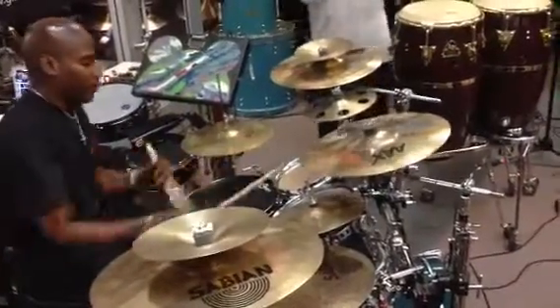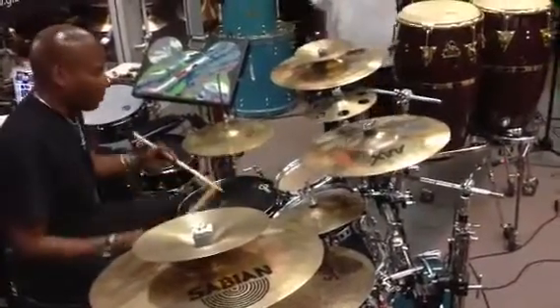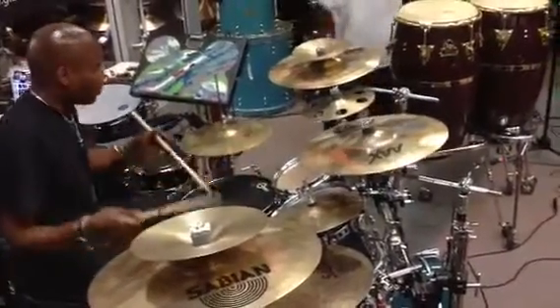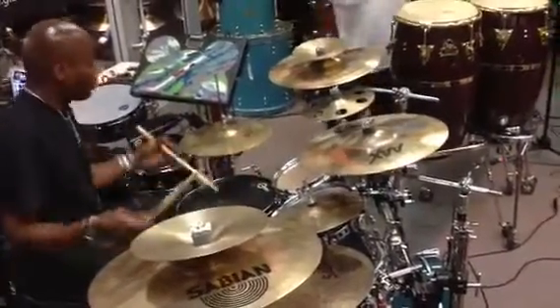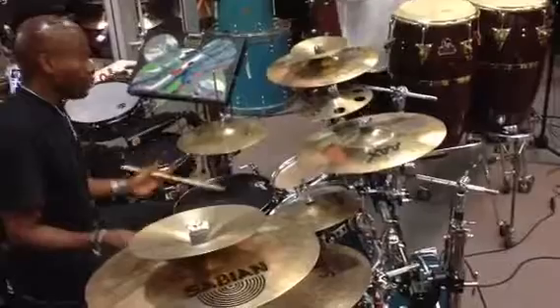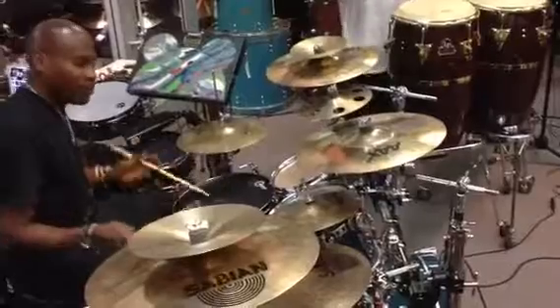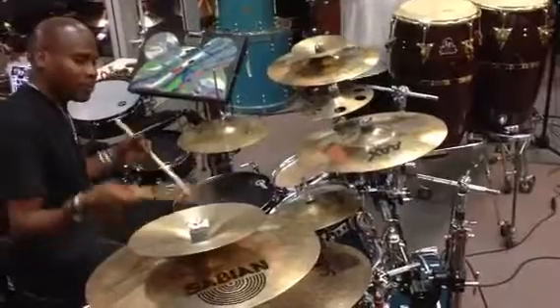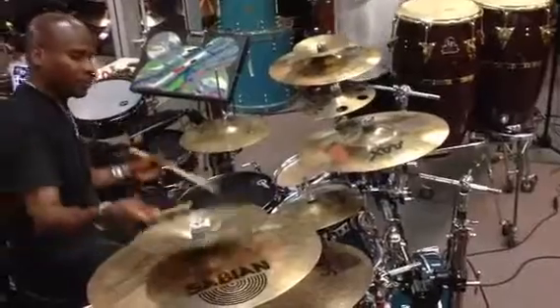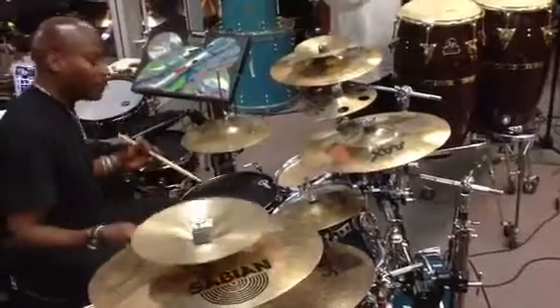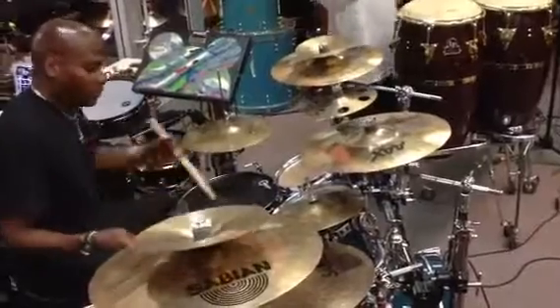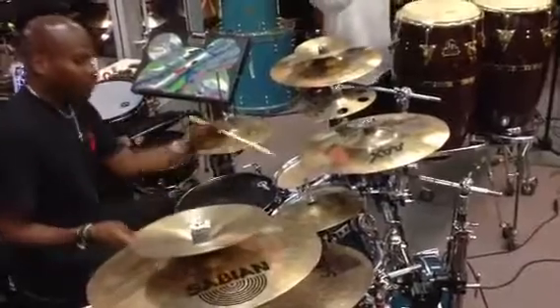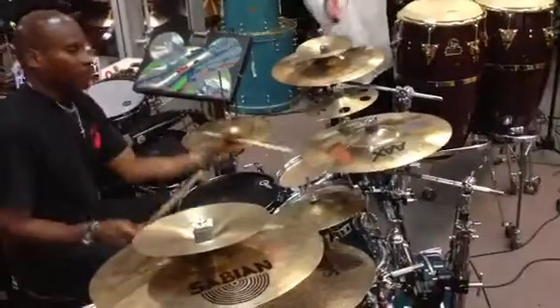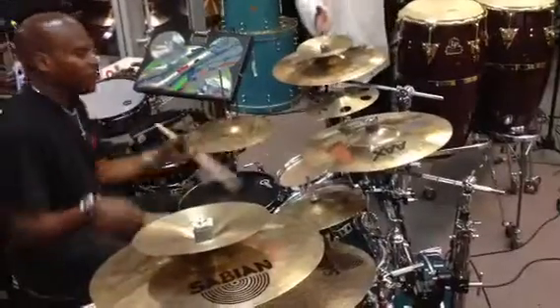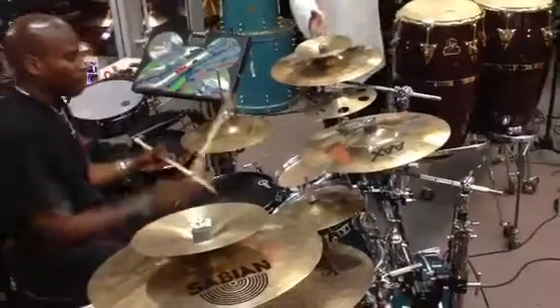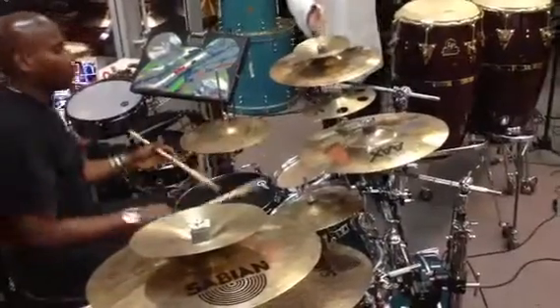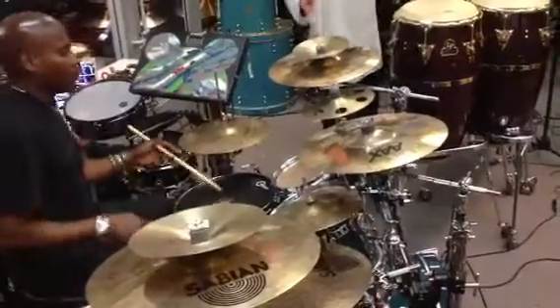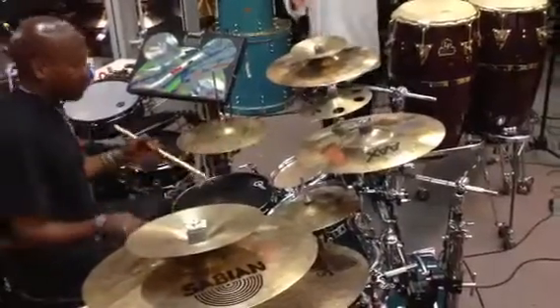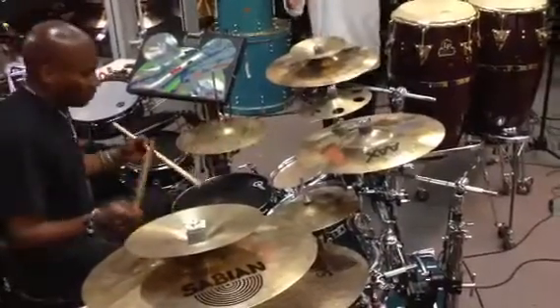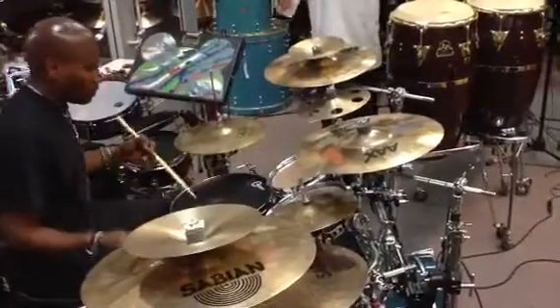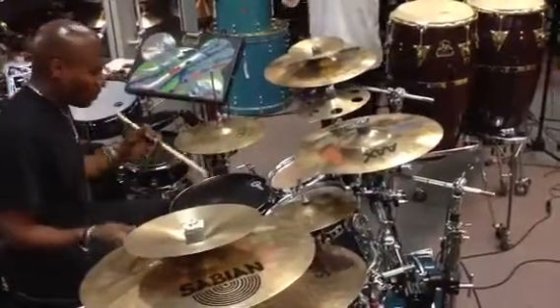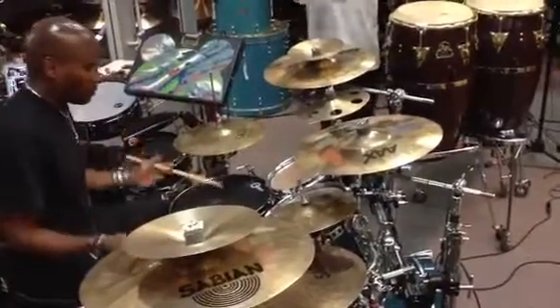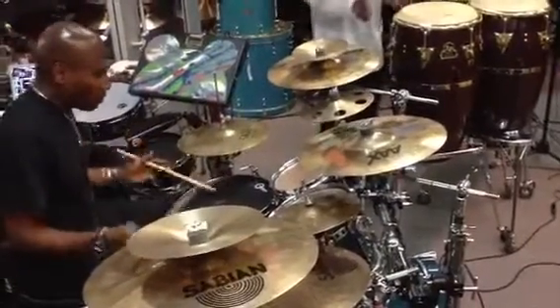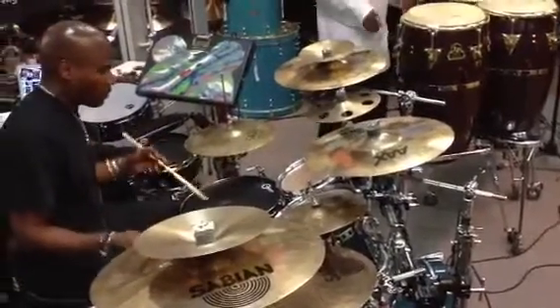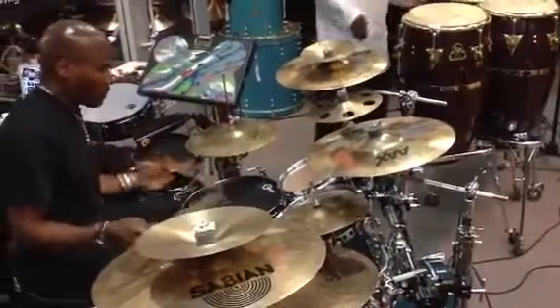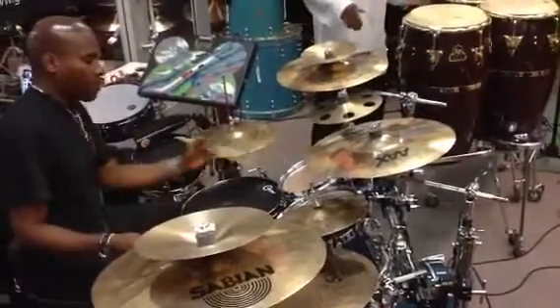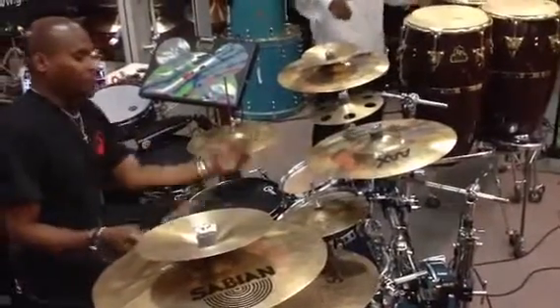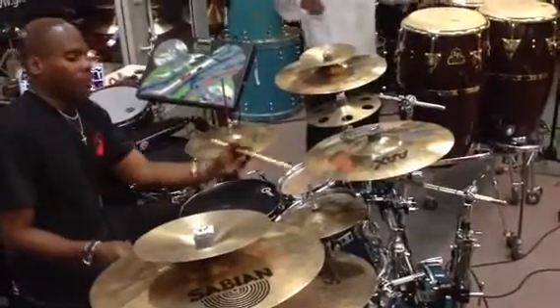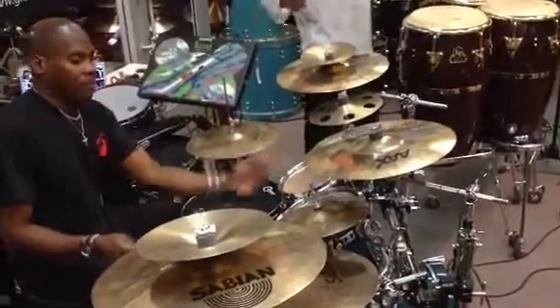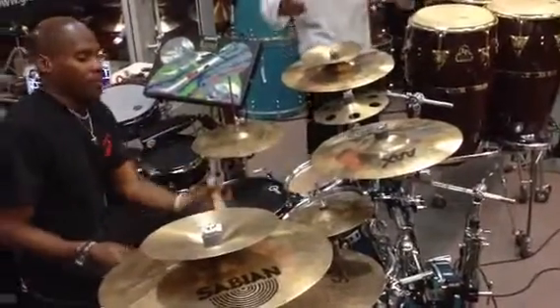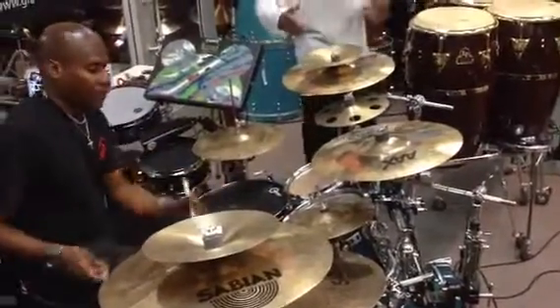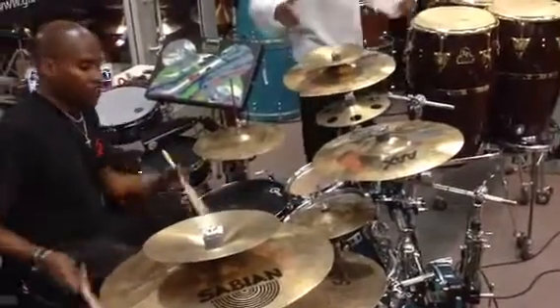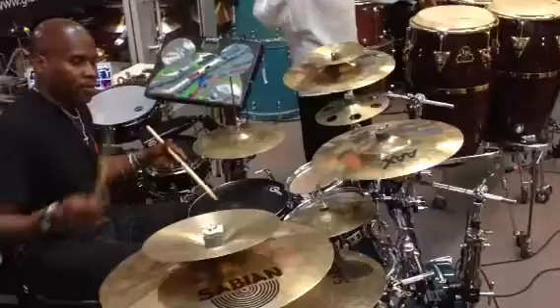These fills are appropriate for what he's playing right now. One, two, one, two, three, four.